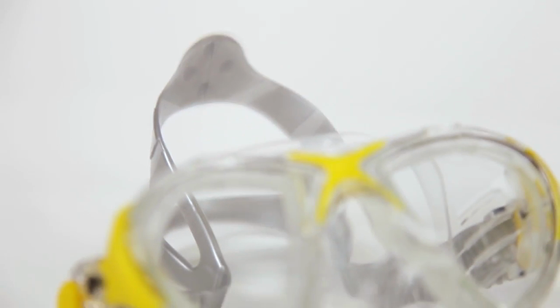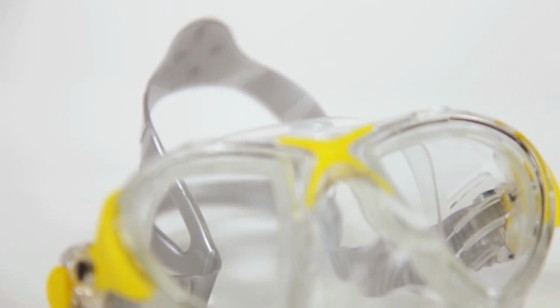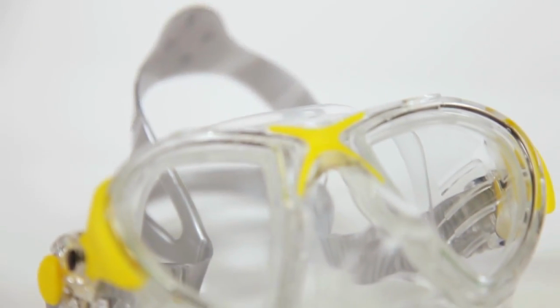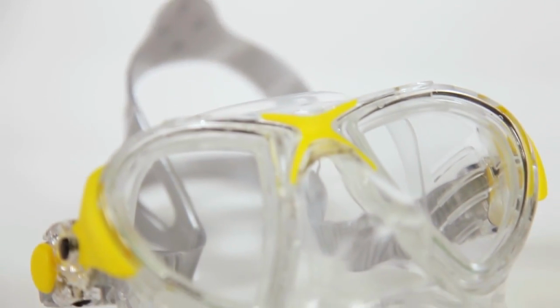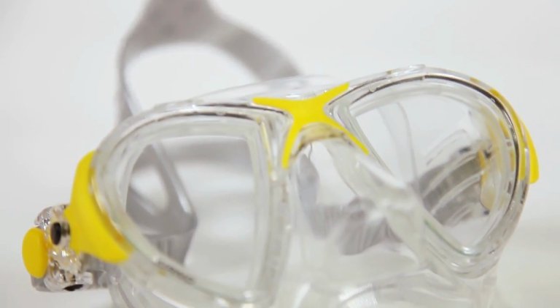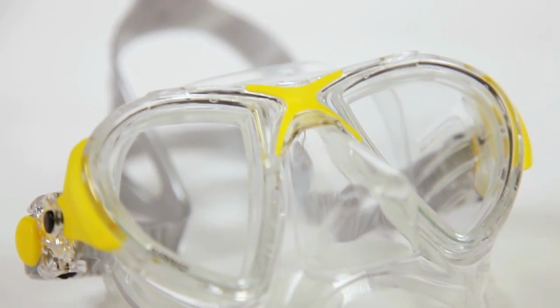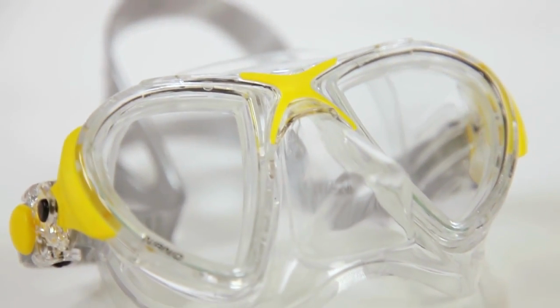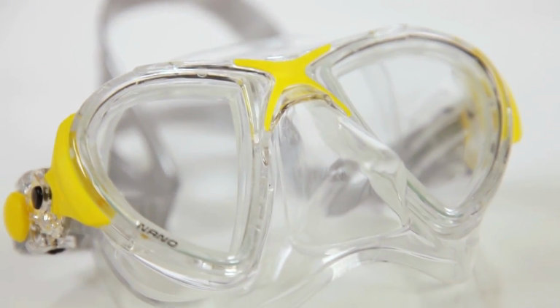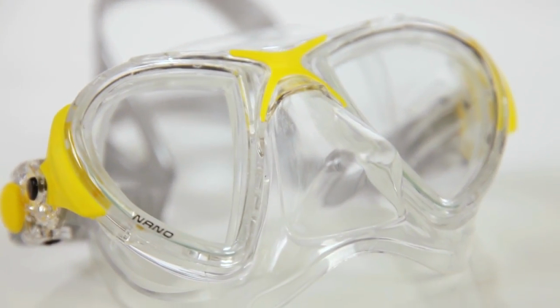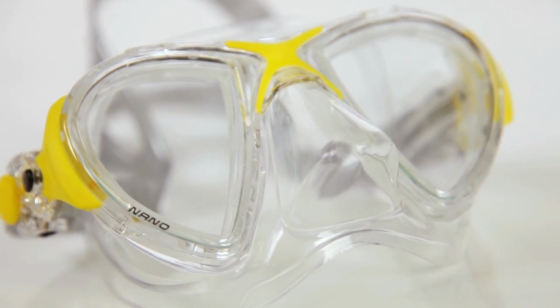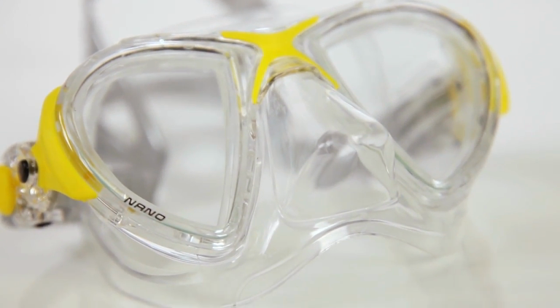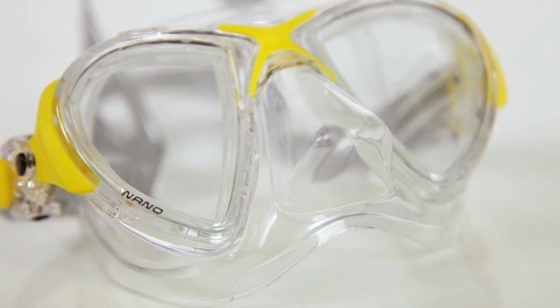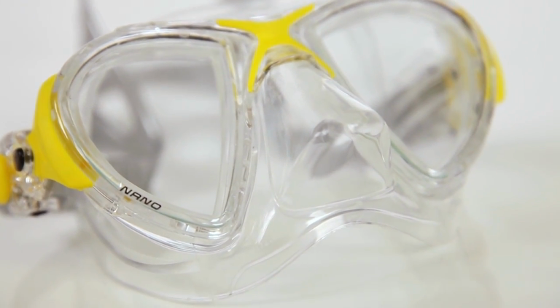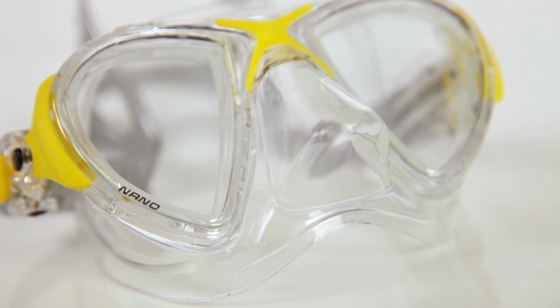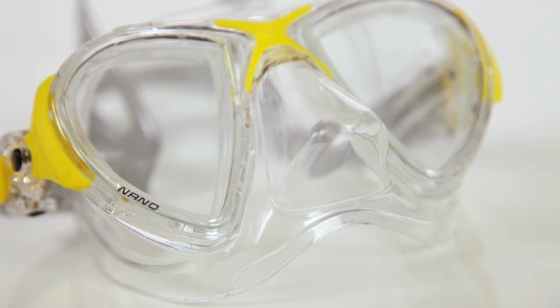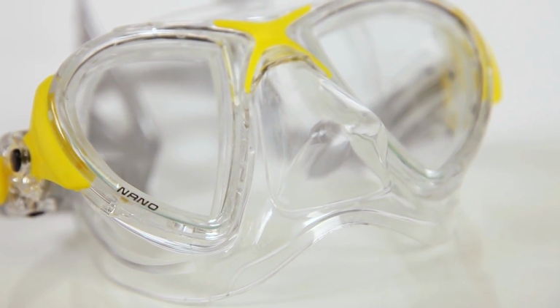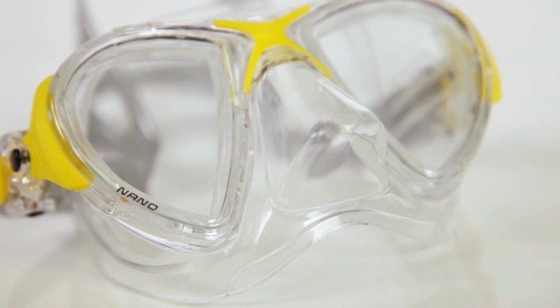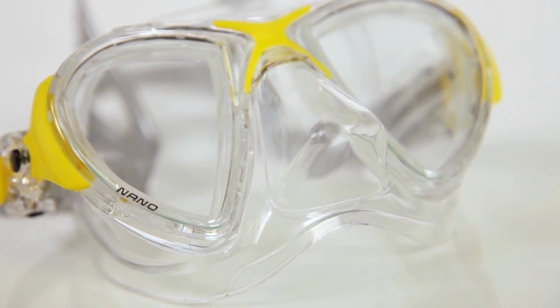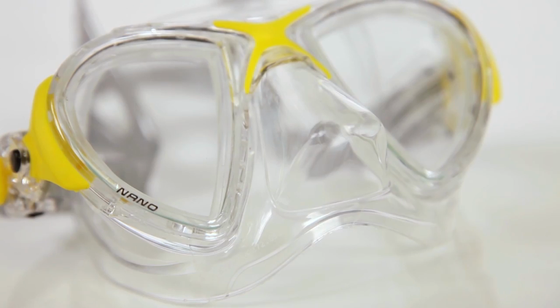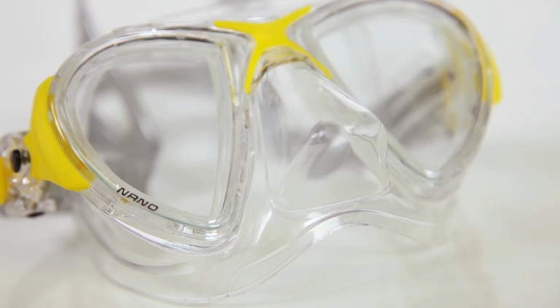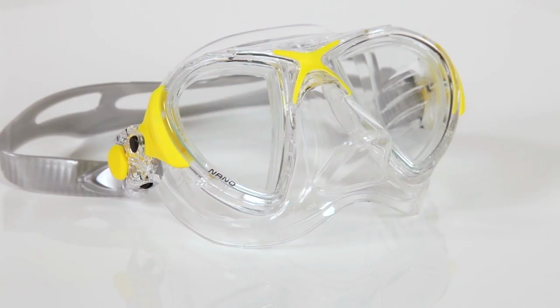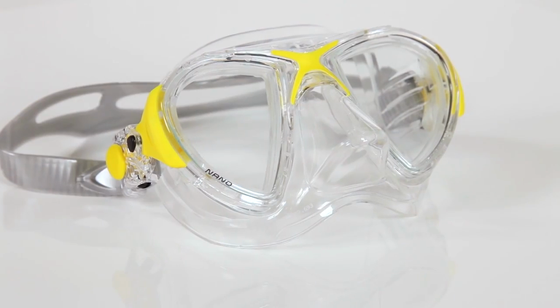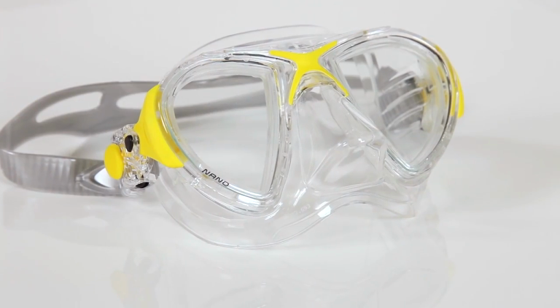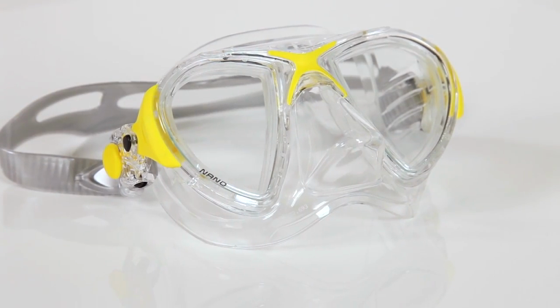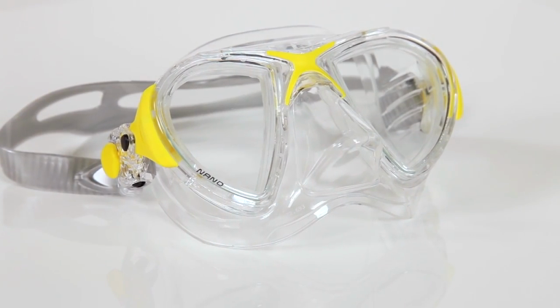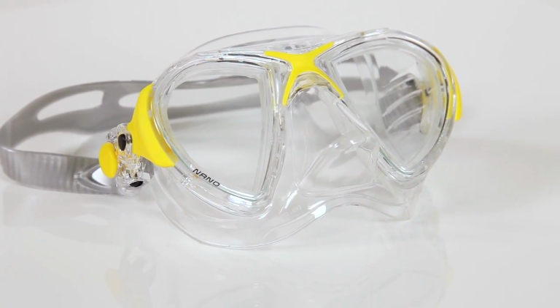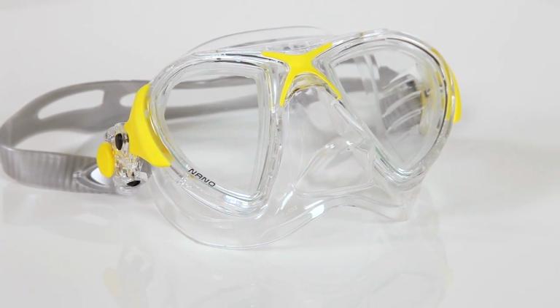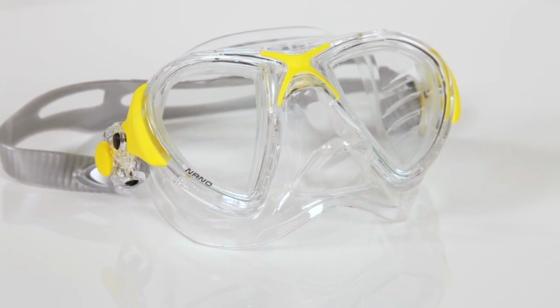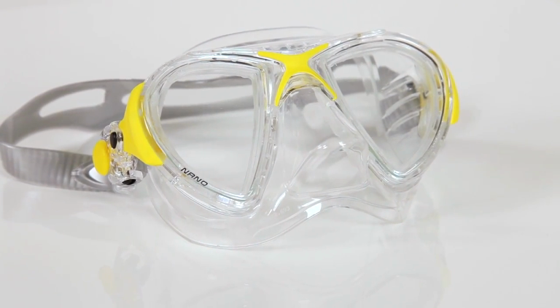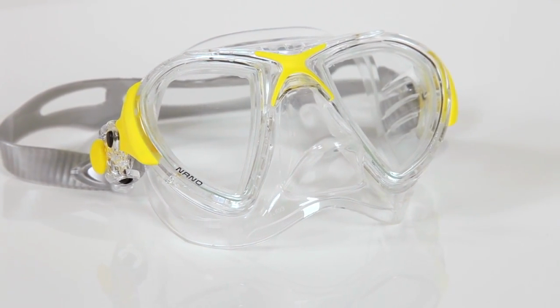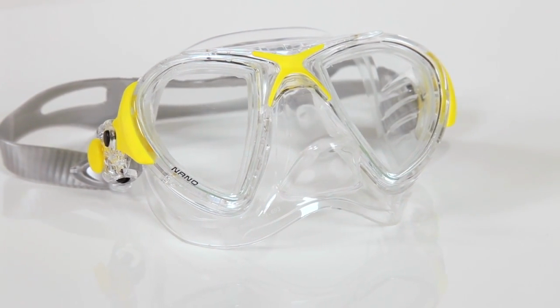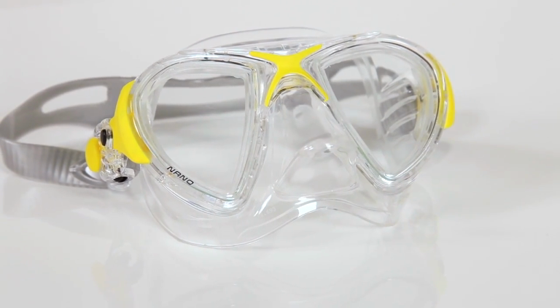The bottom line? The NanoMask provides a low-profile and comfortable fit to enhance all free diving pursuits.